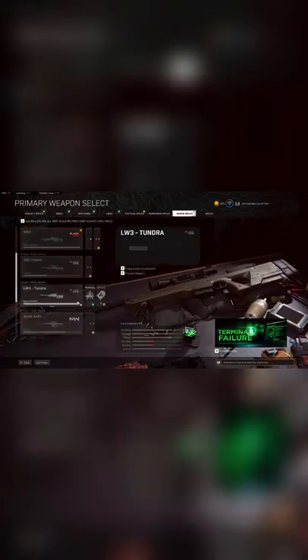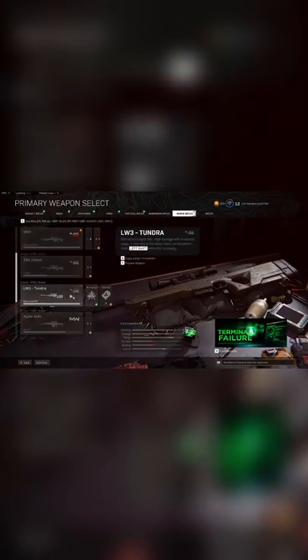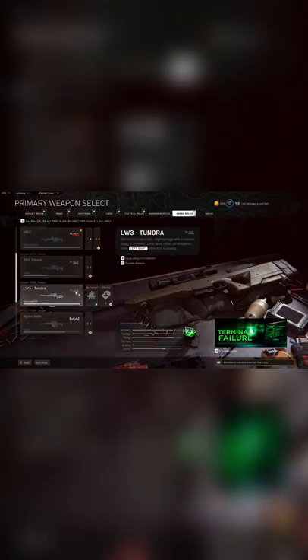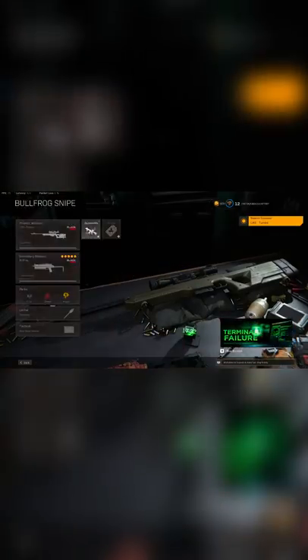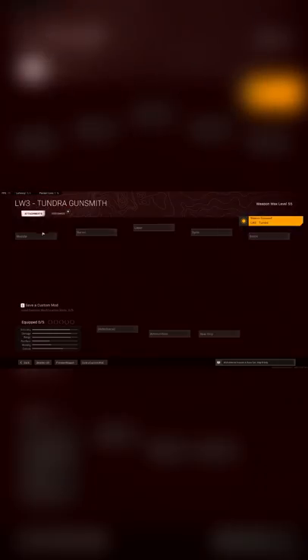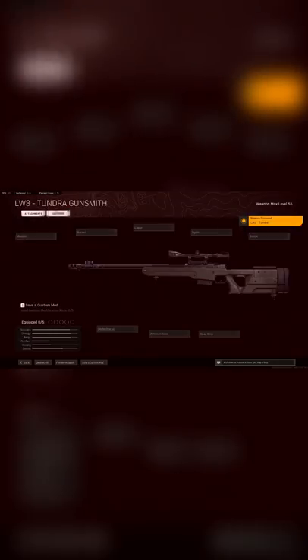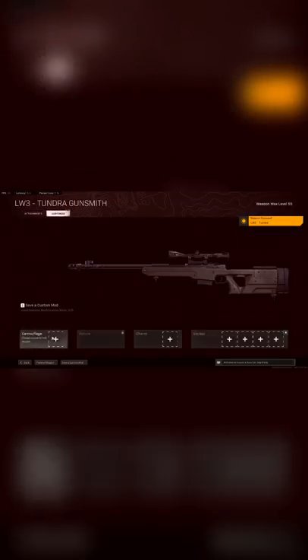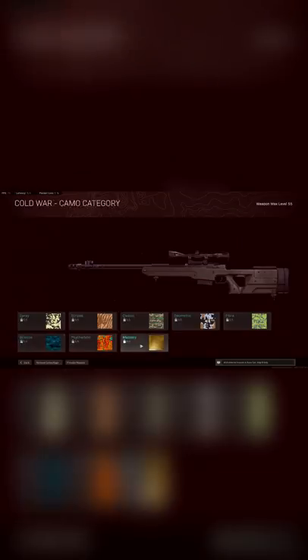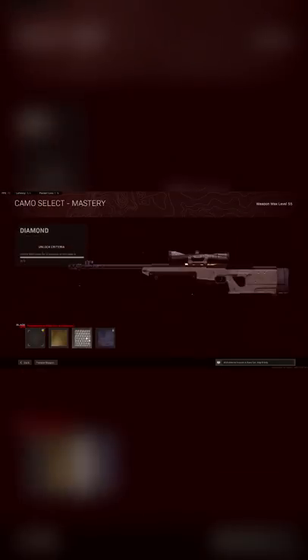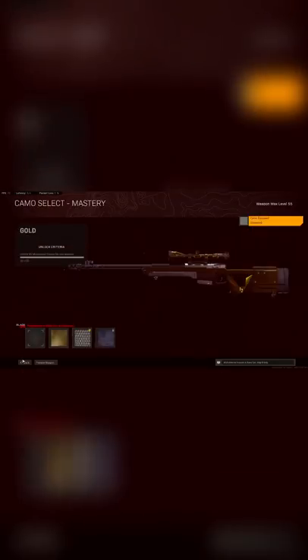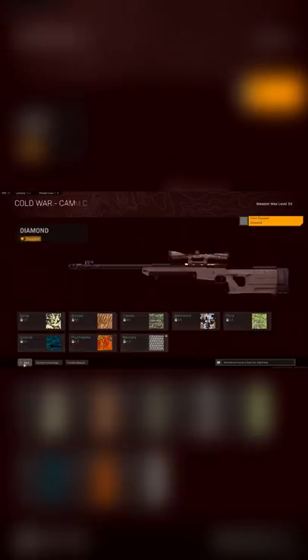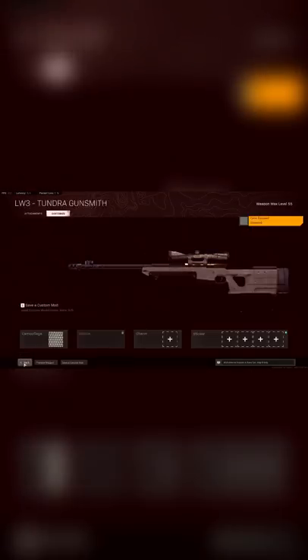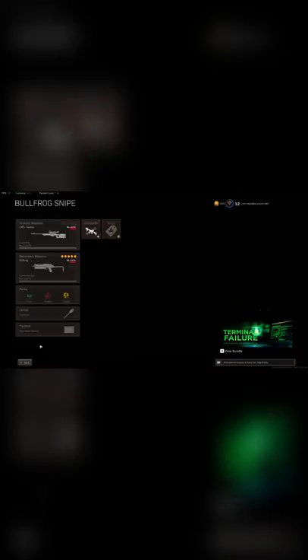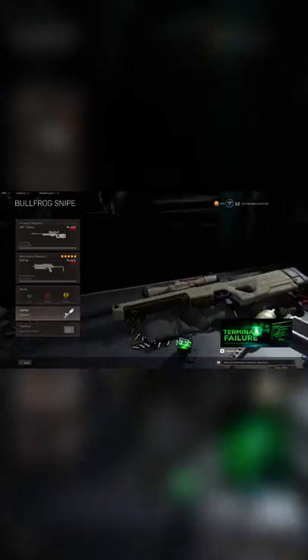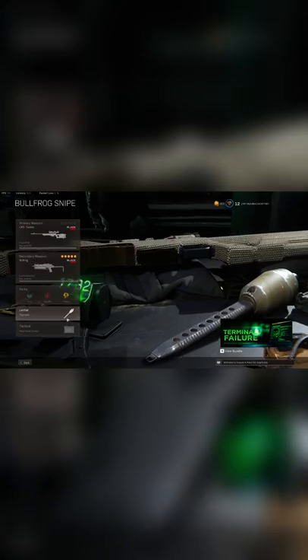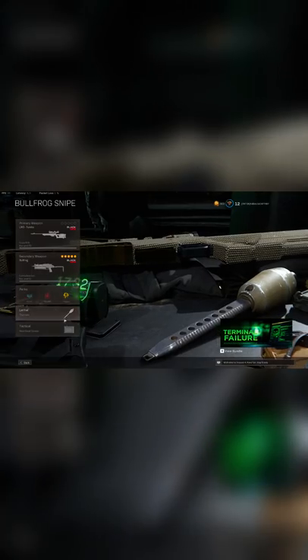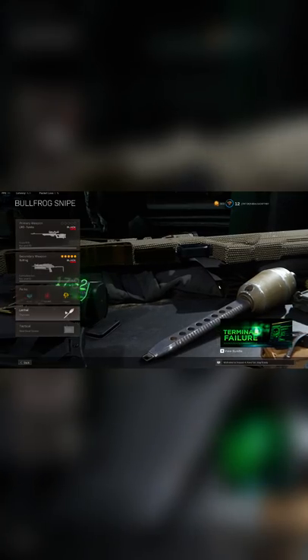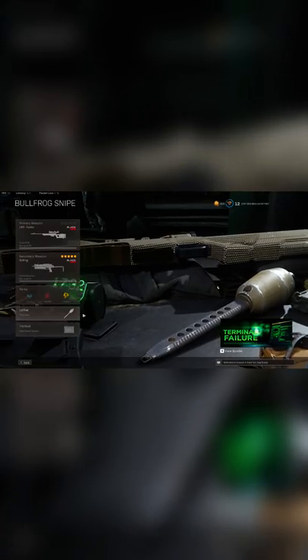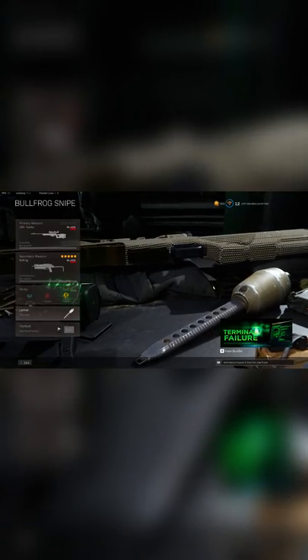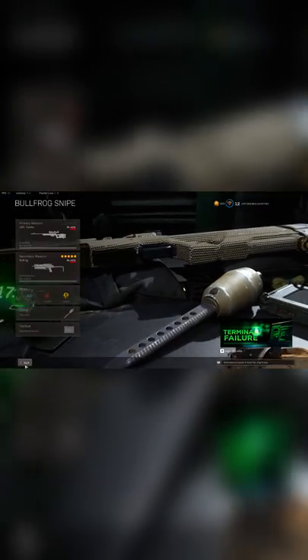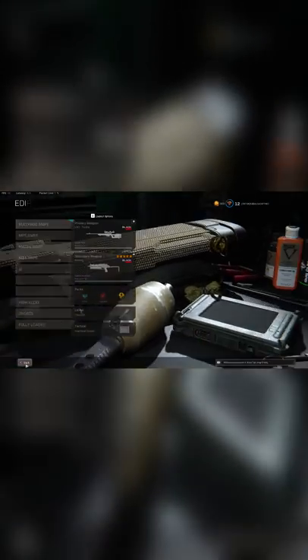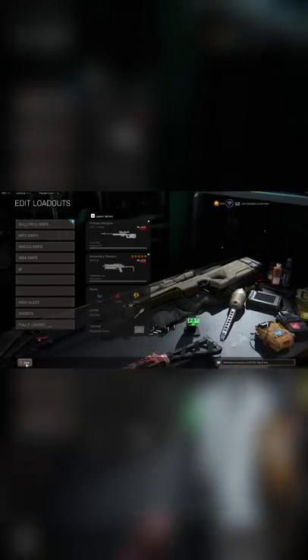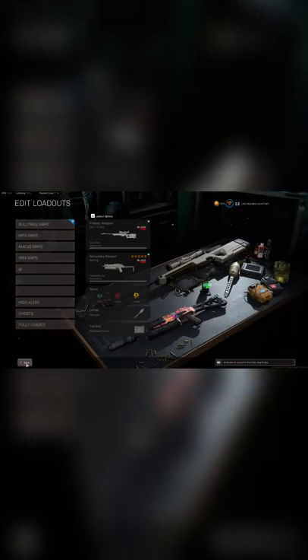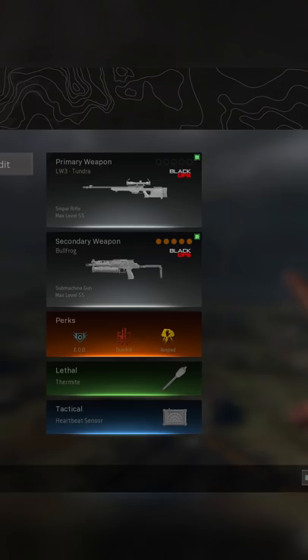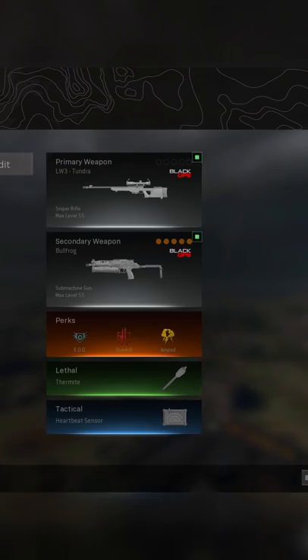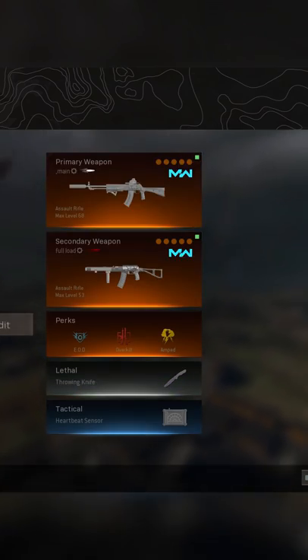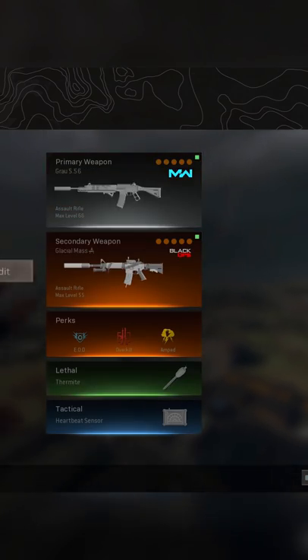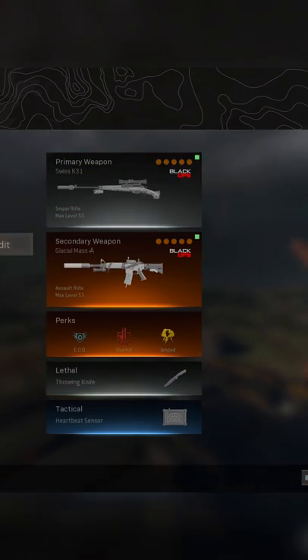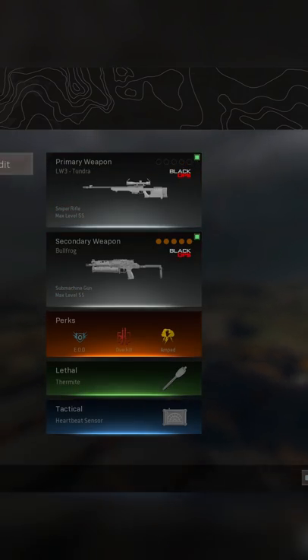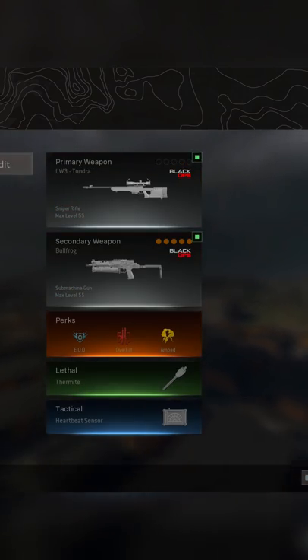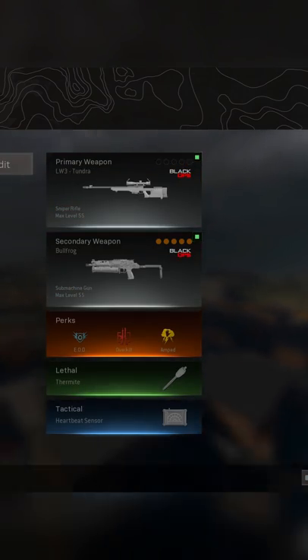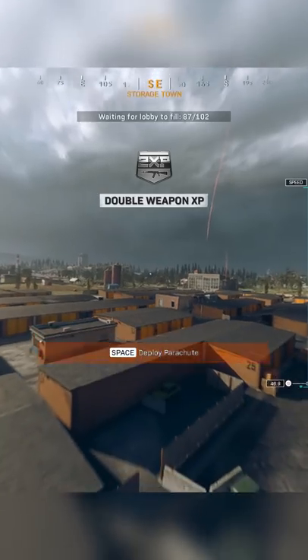First, select a Cold War gun and then add the camo you want to use for this glitch. Make sure you put a Thermite on this same class, then hop into Plunder and select that class.